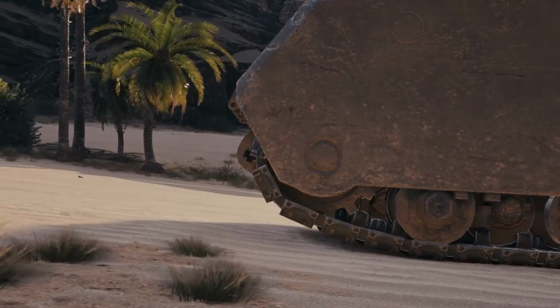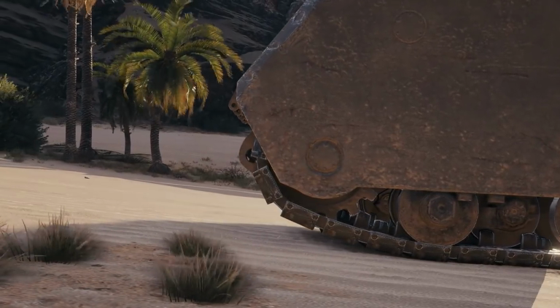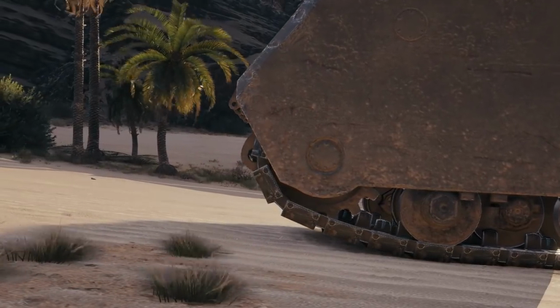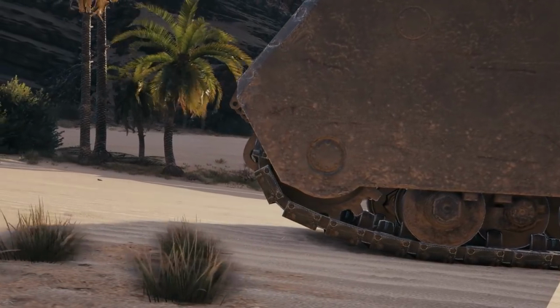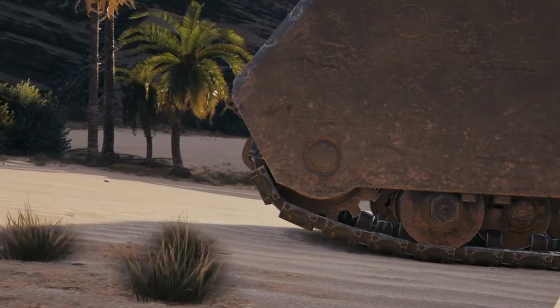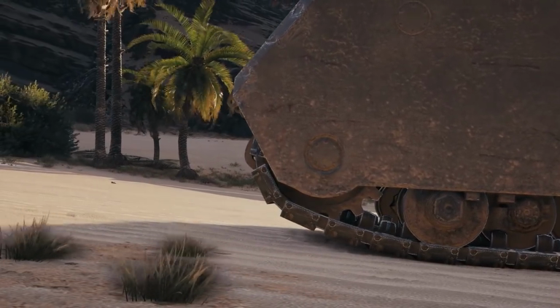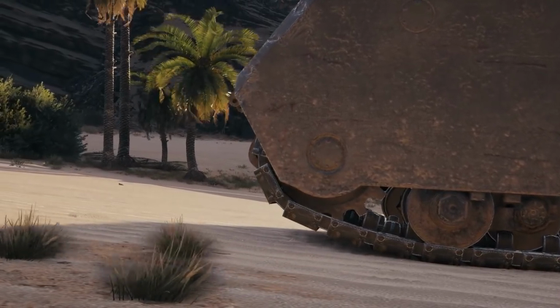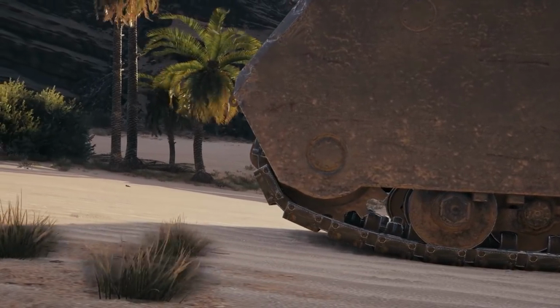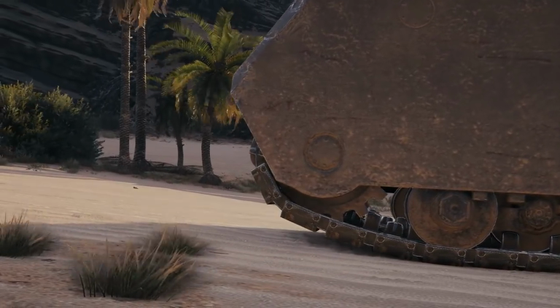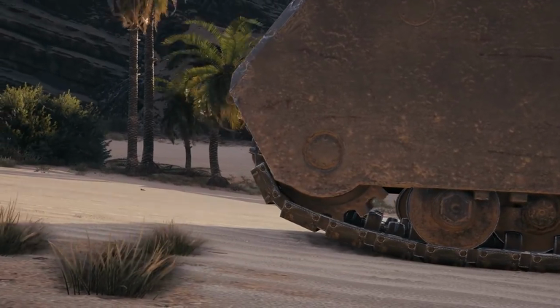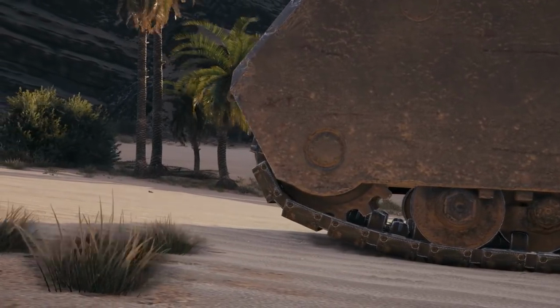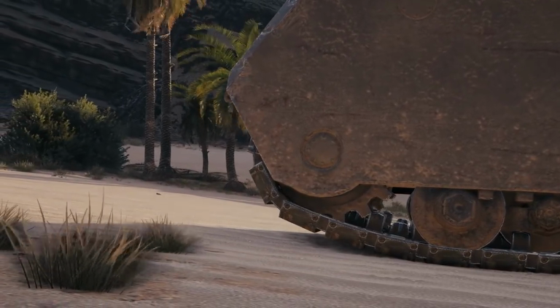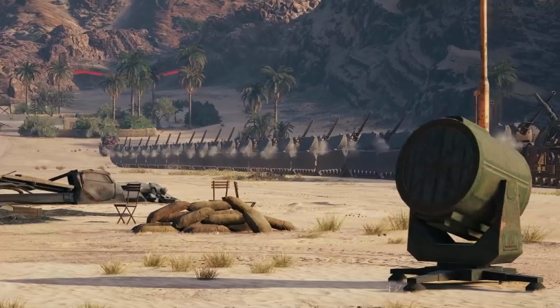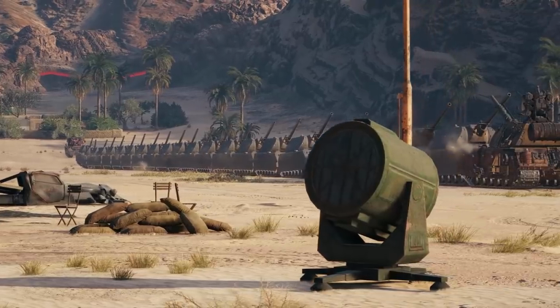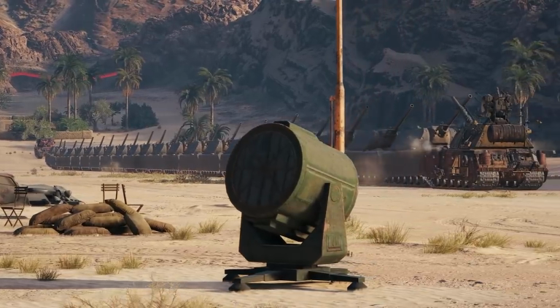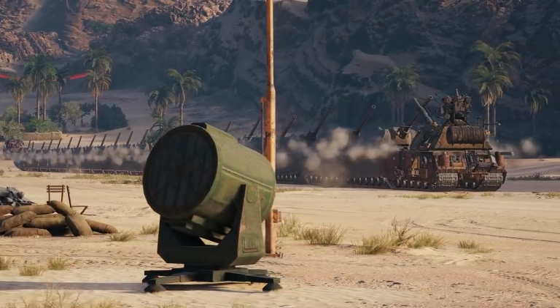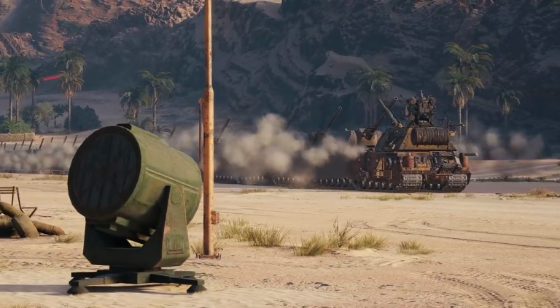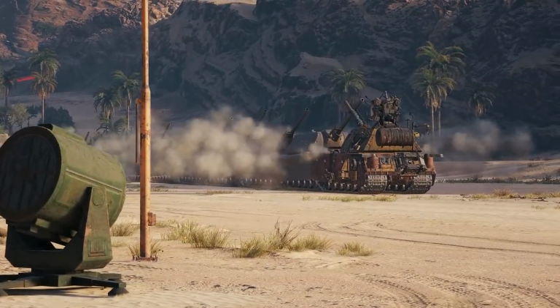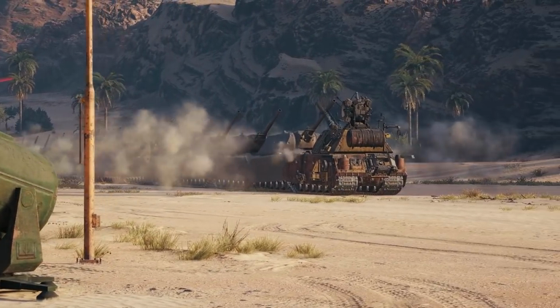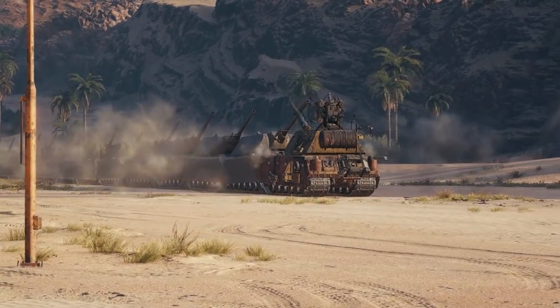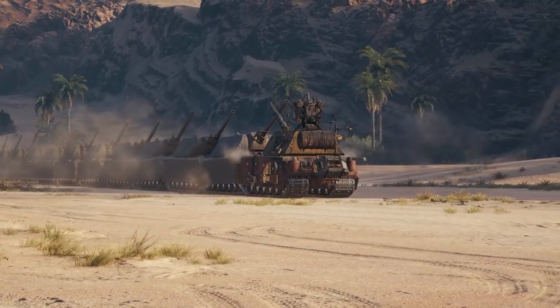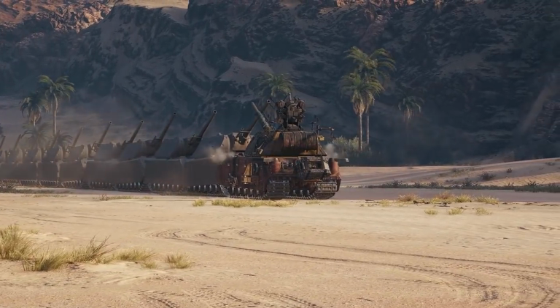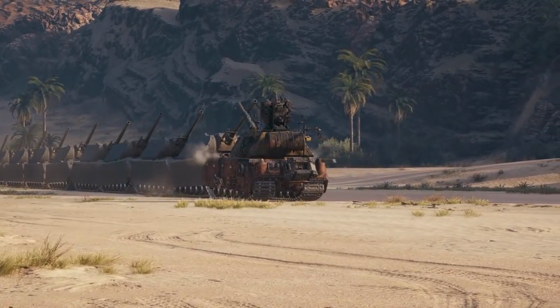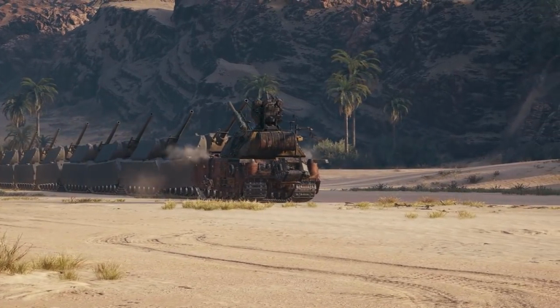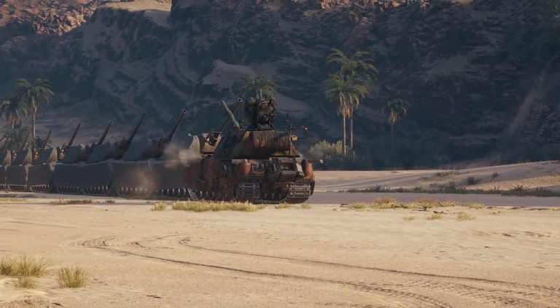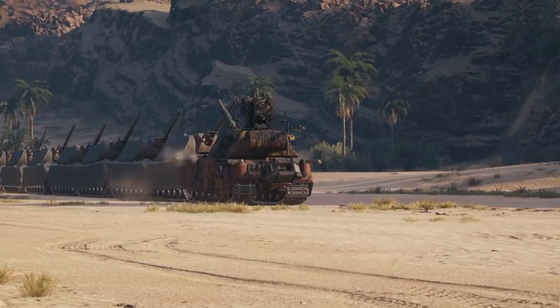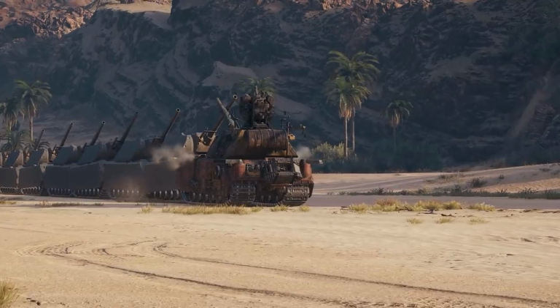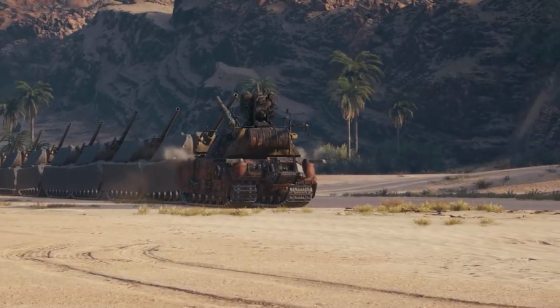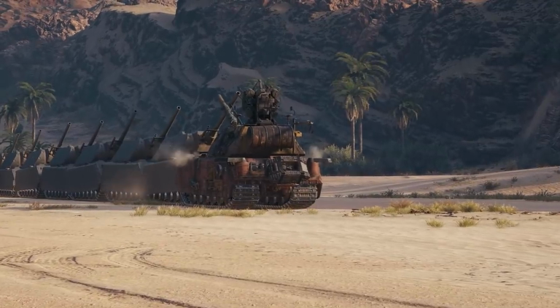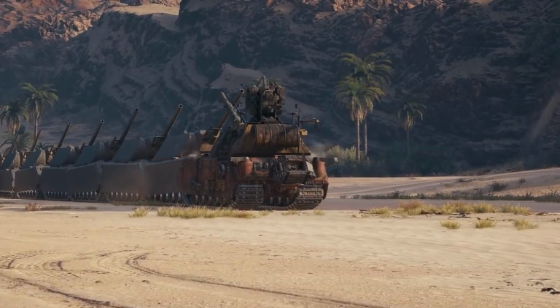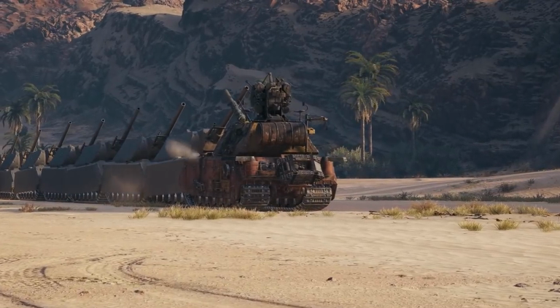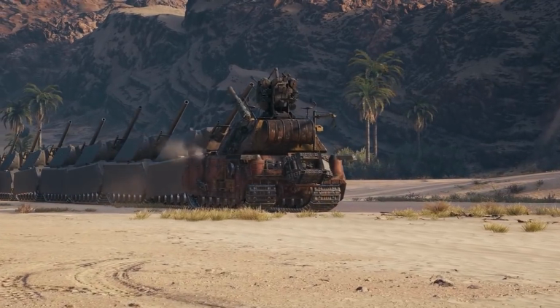Now we're left wondering, how much further can we go? Could it move 59 other Mouses? 60? Who knows?